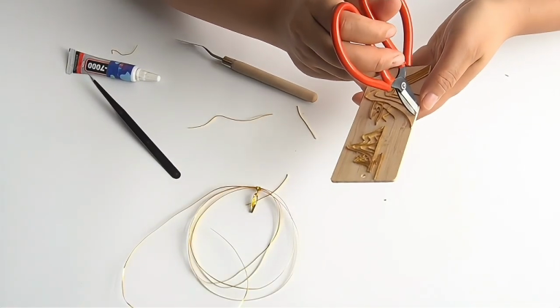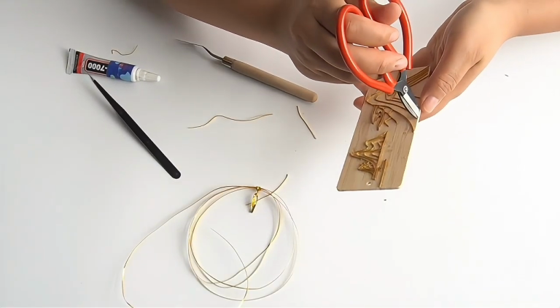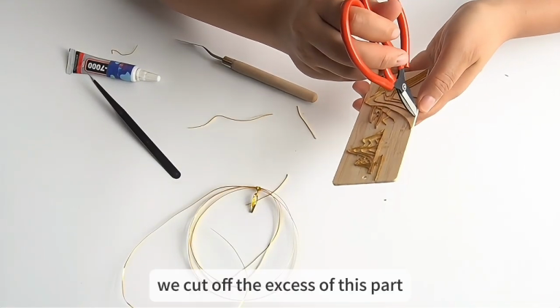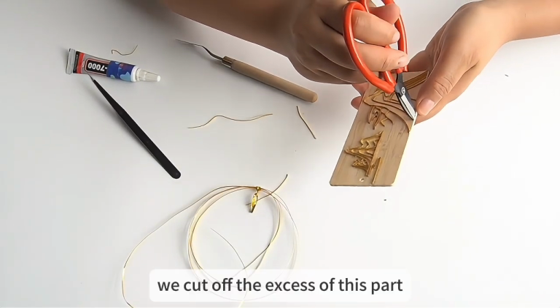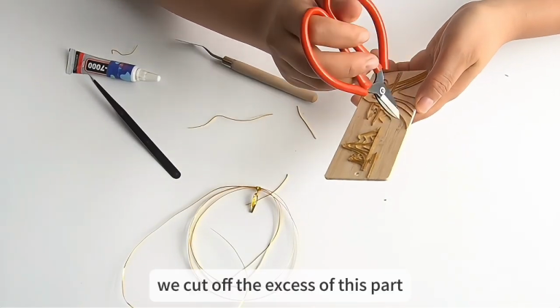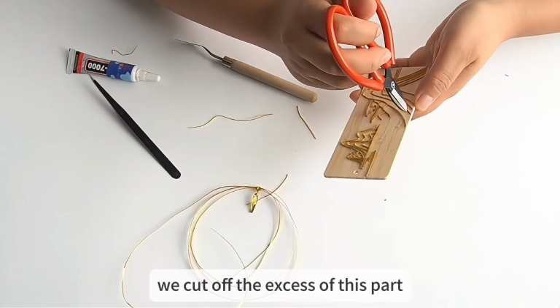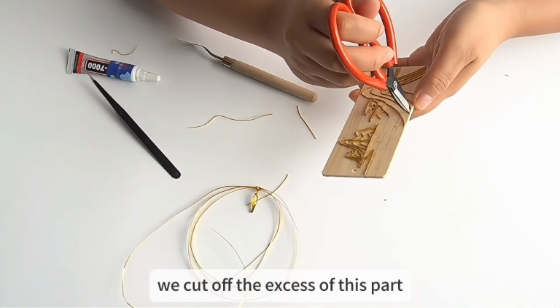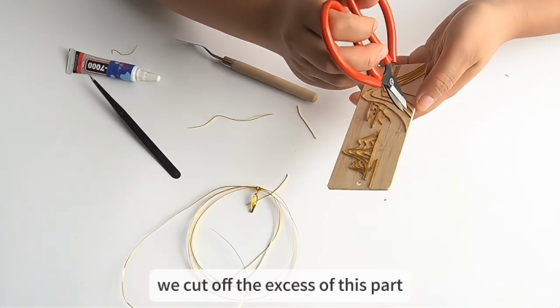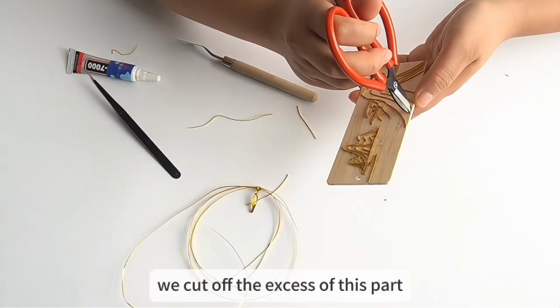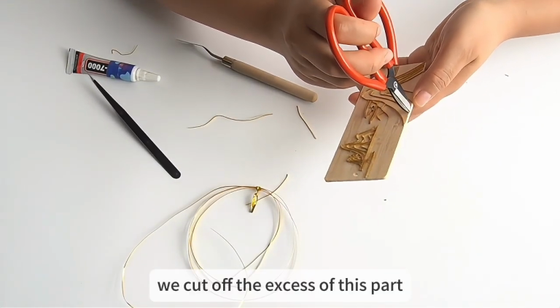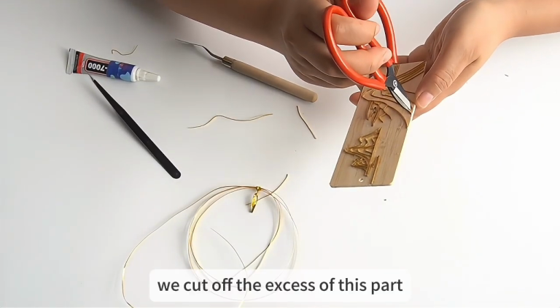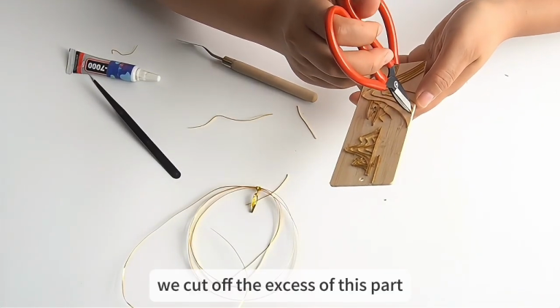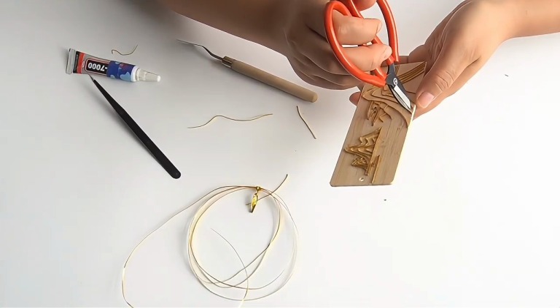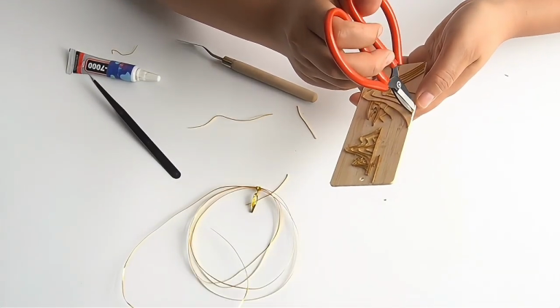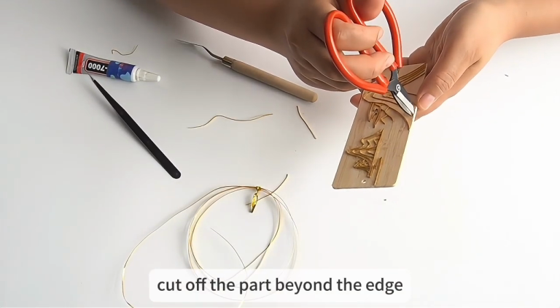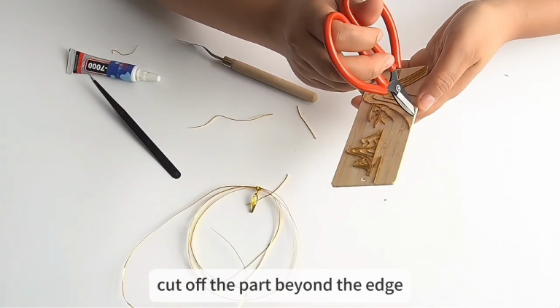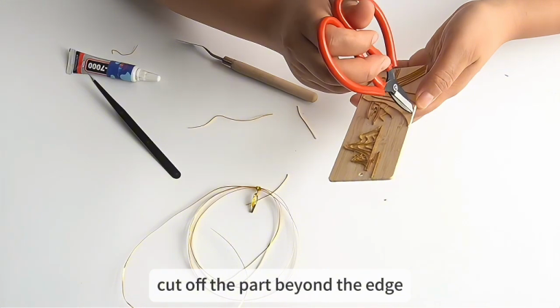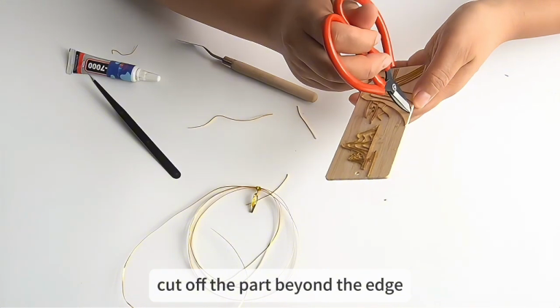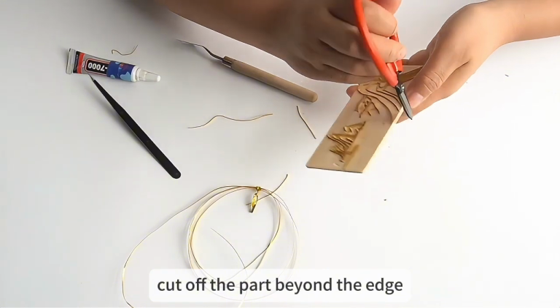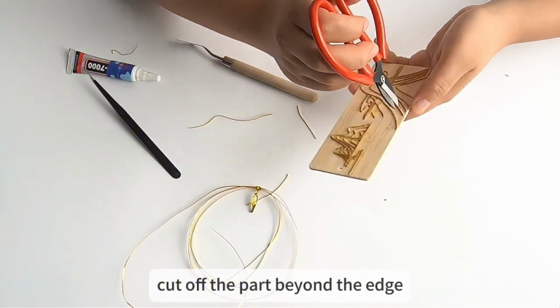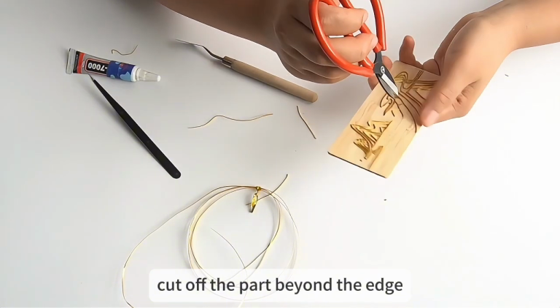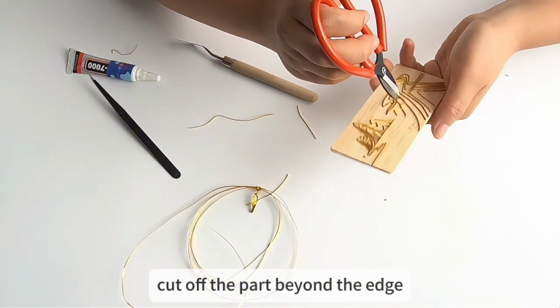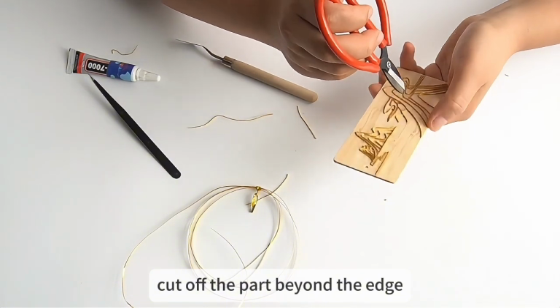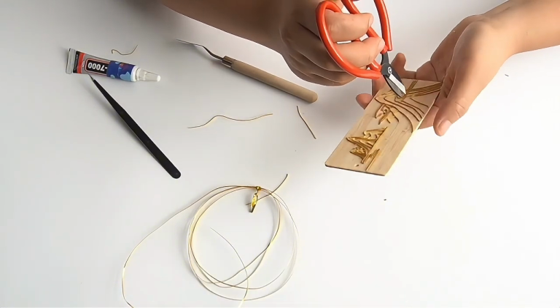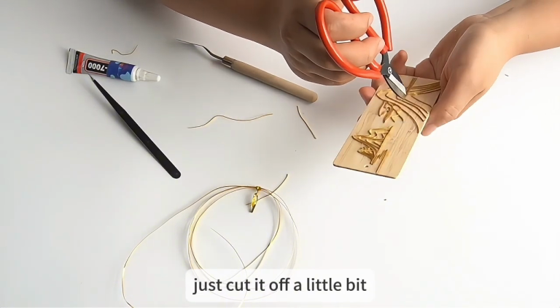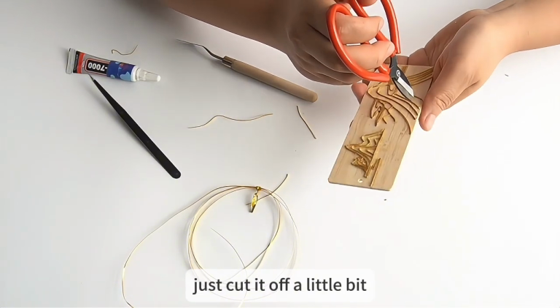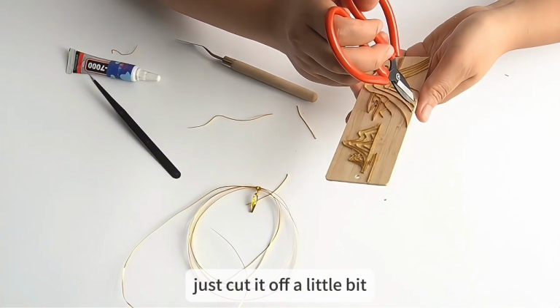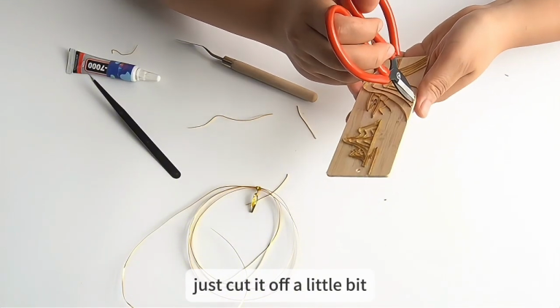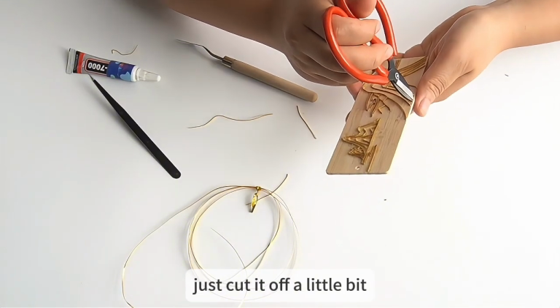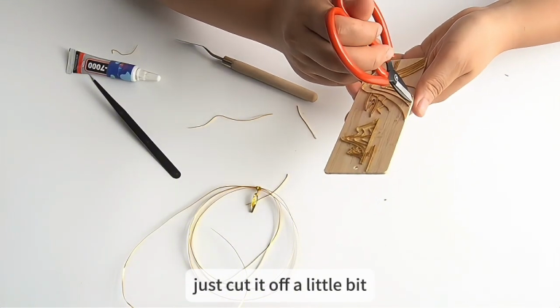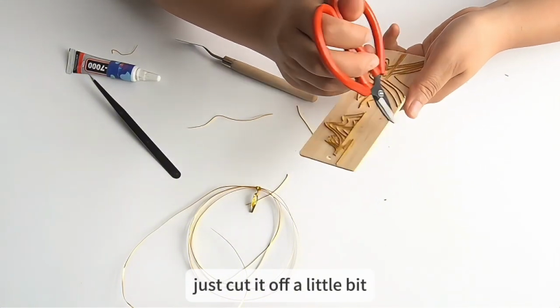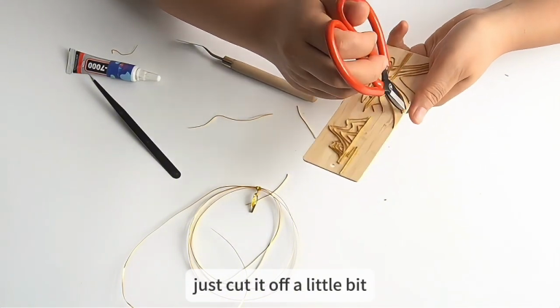Cut off the excess wire. Cut off the part beyond the edge — just cut it off a little bit.